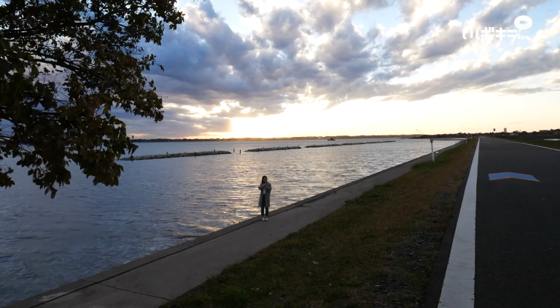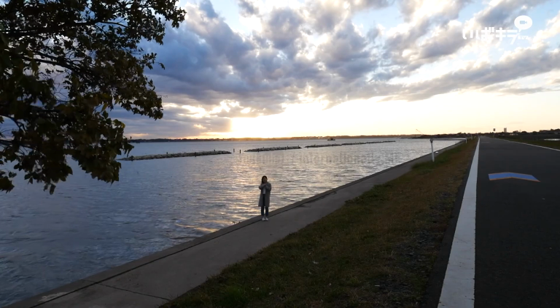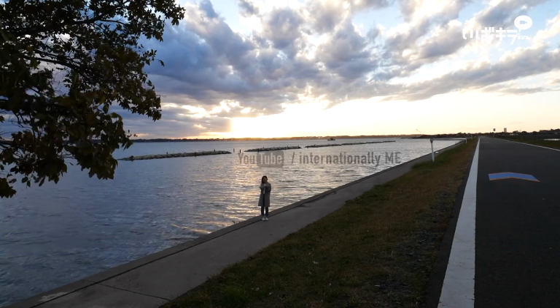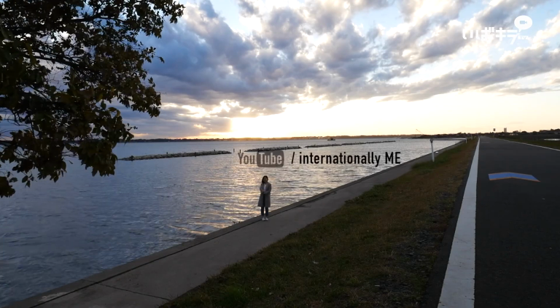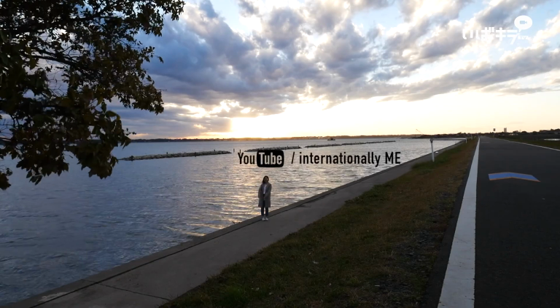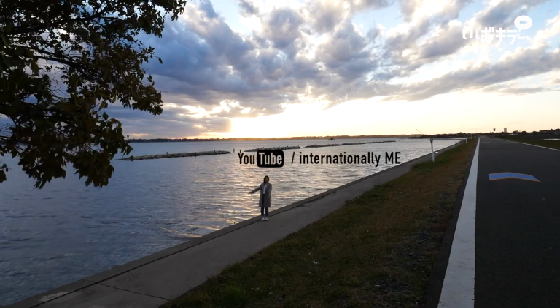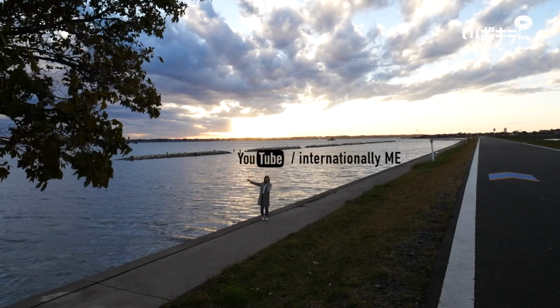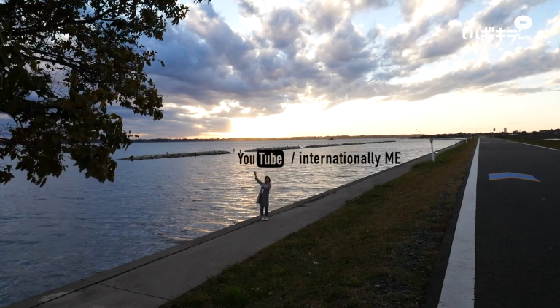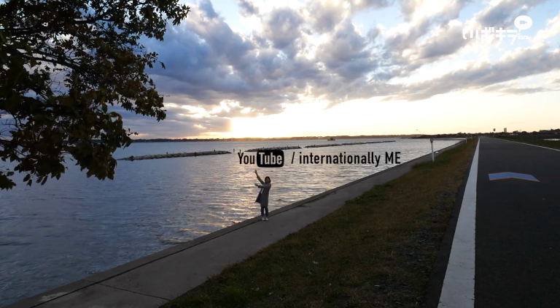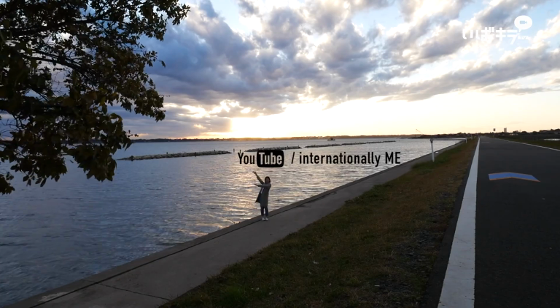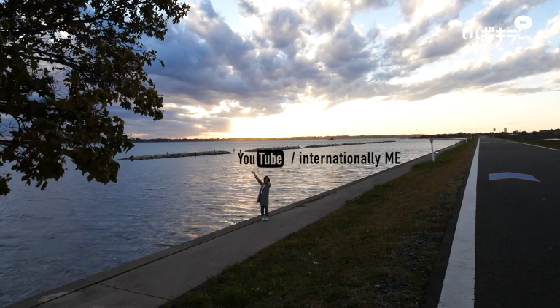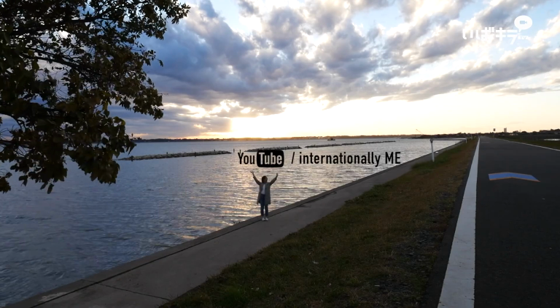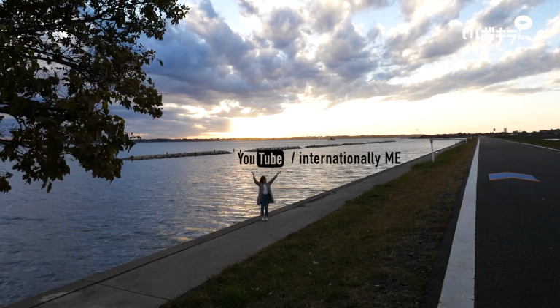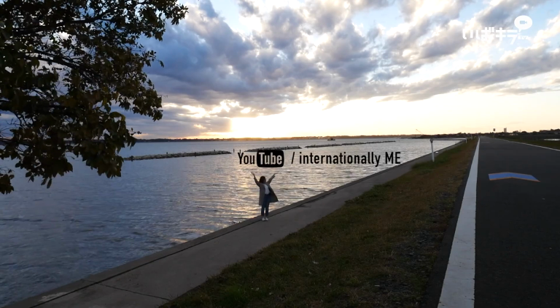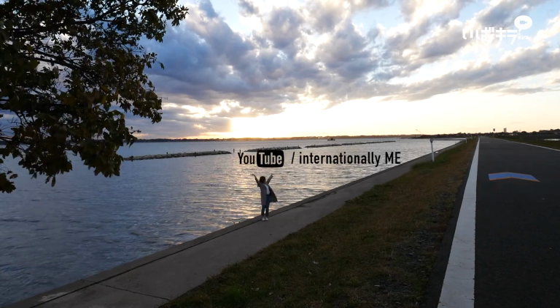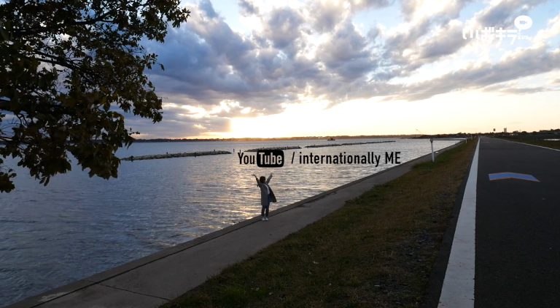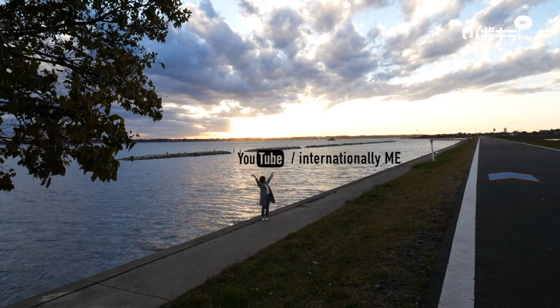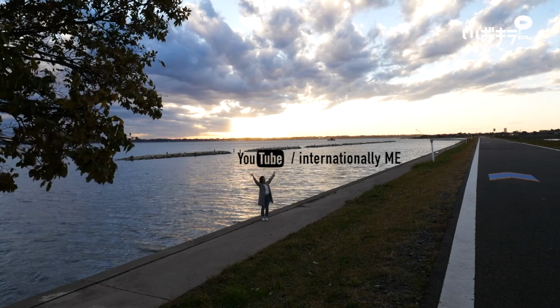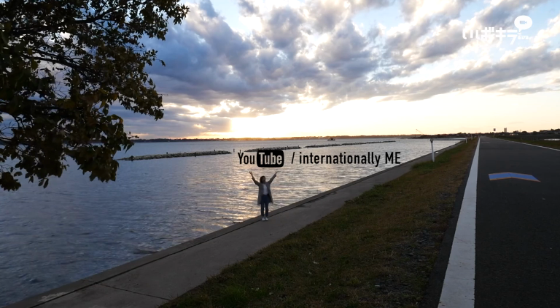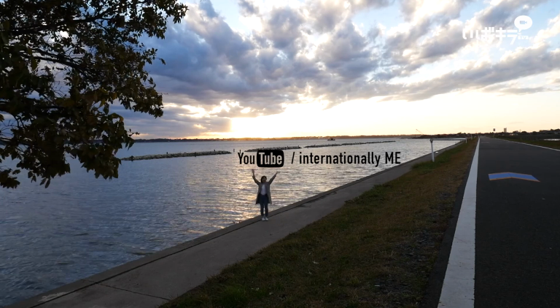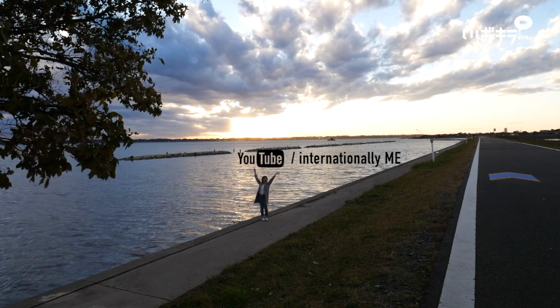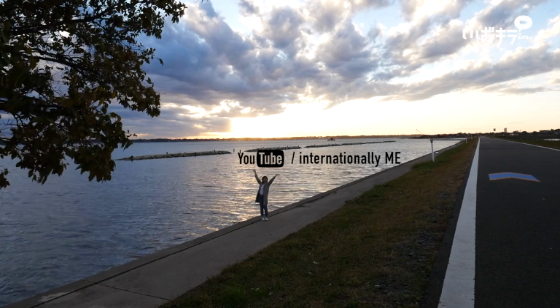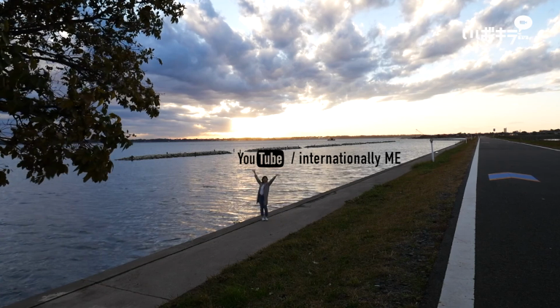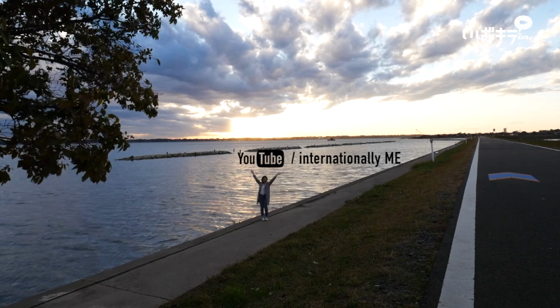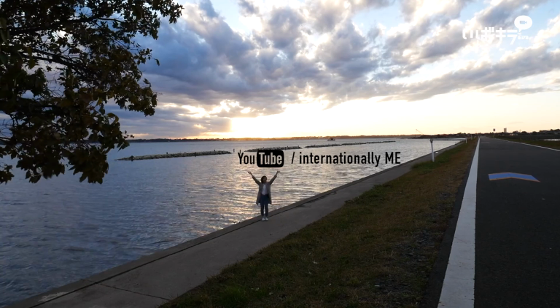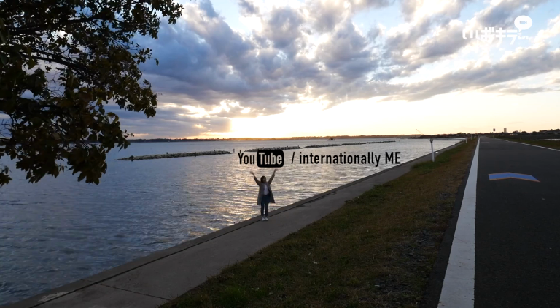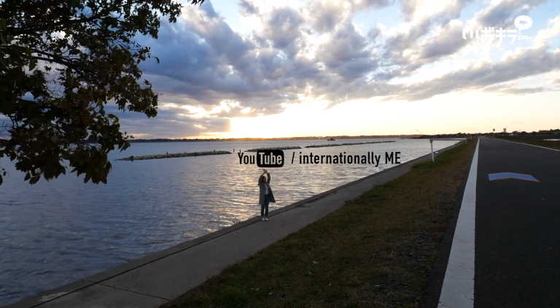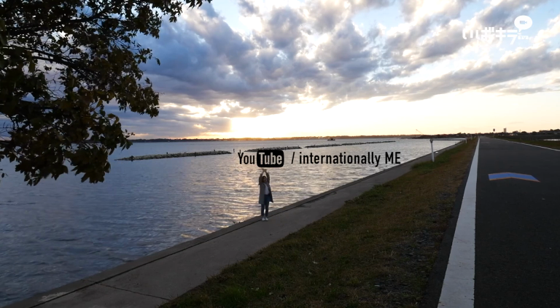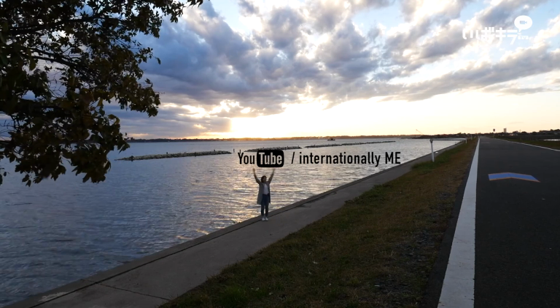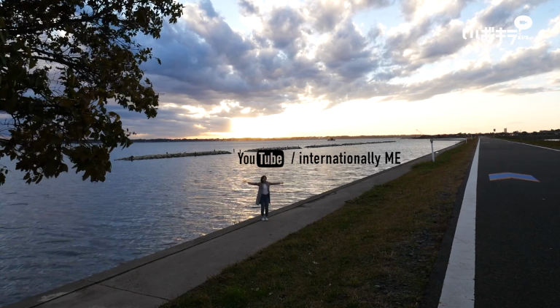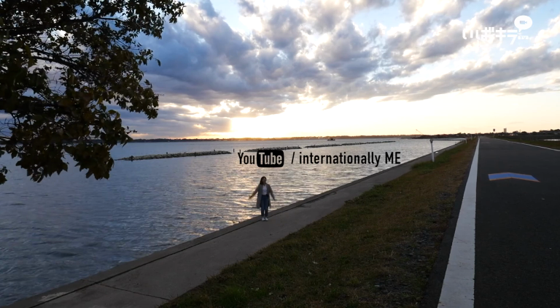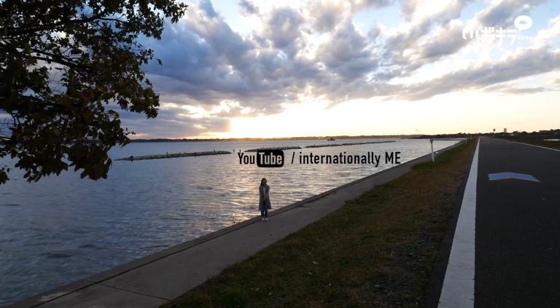You can see more of my videos on my YouTube channel, Internationally Me. See you!